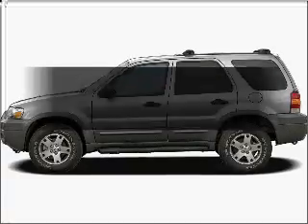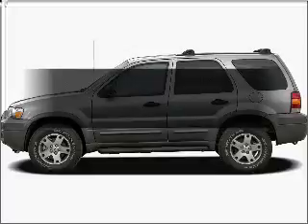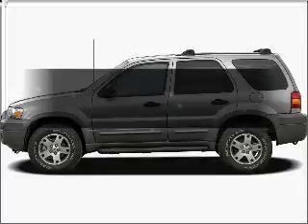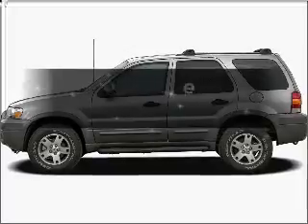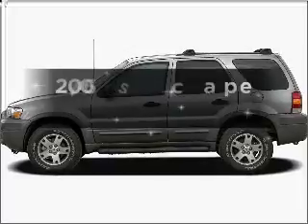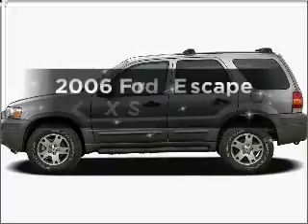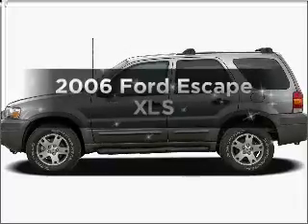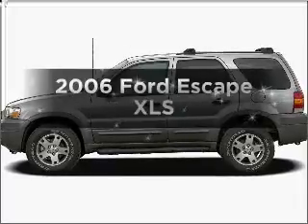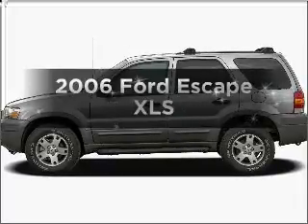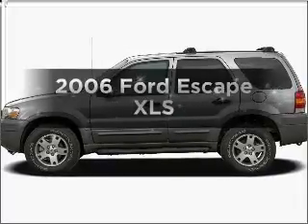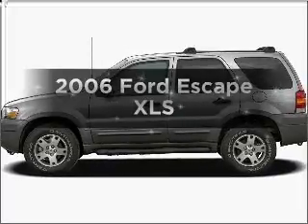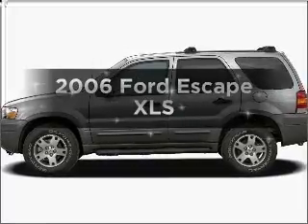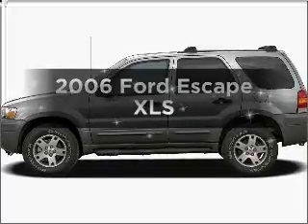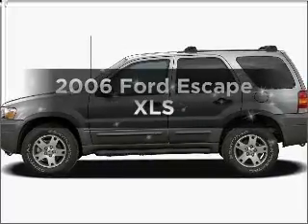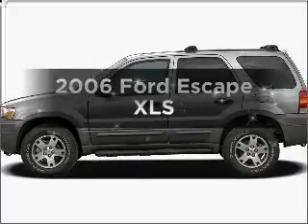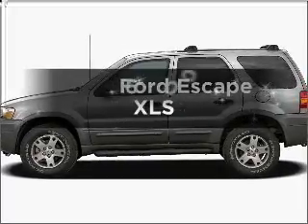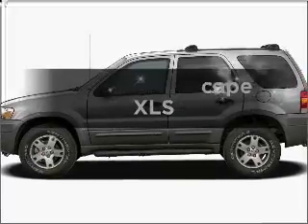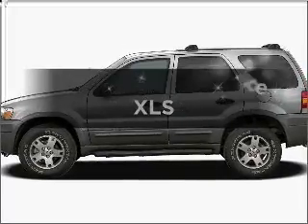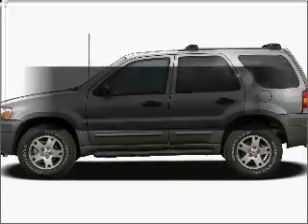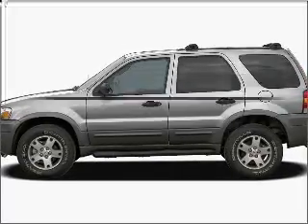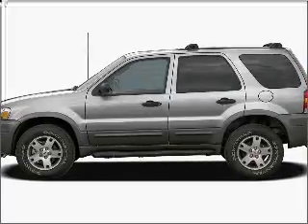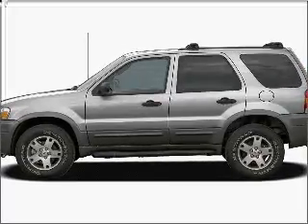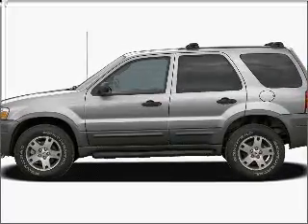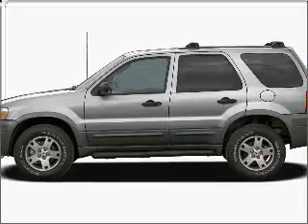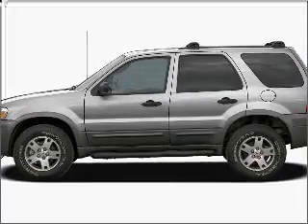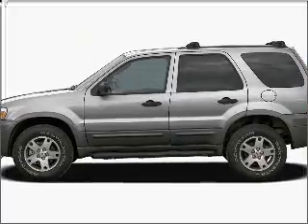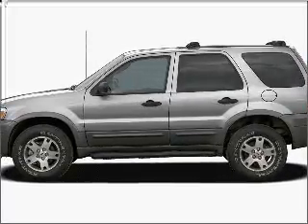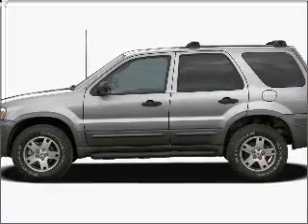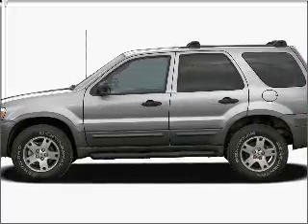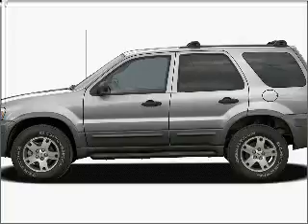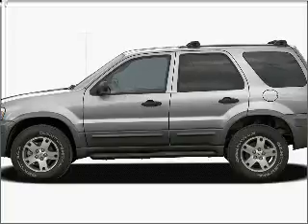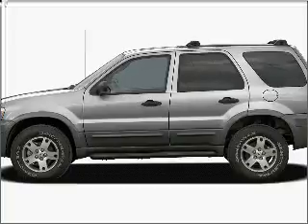Presenting the 2006 Ford Escape. If you're looking for an automobile with great attributes, look no further.